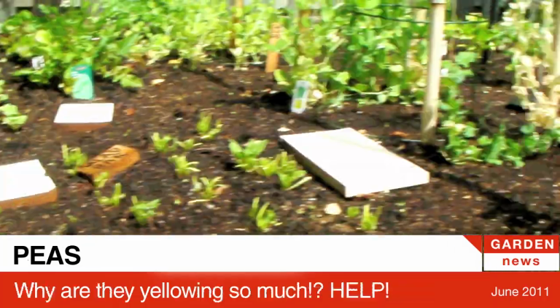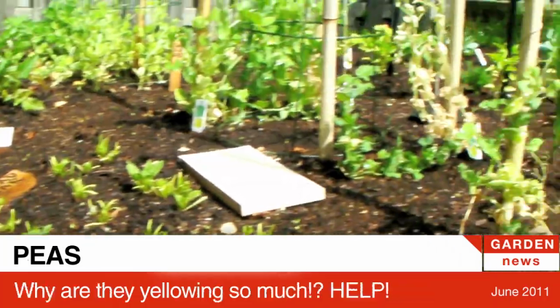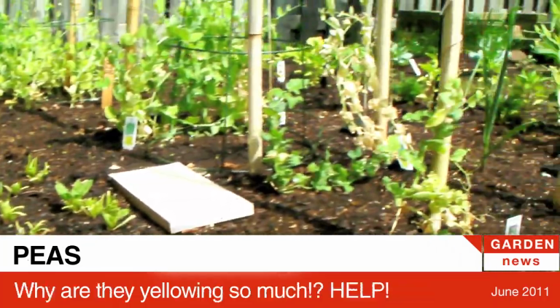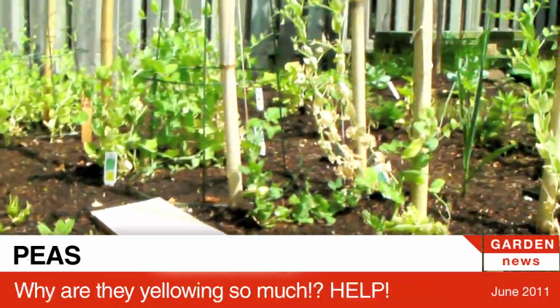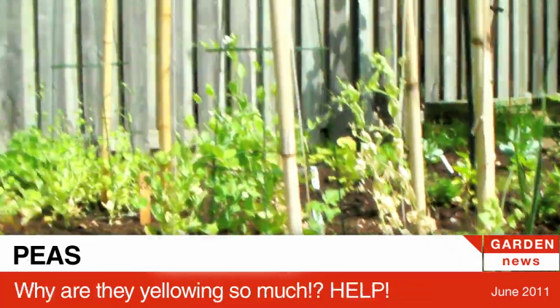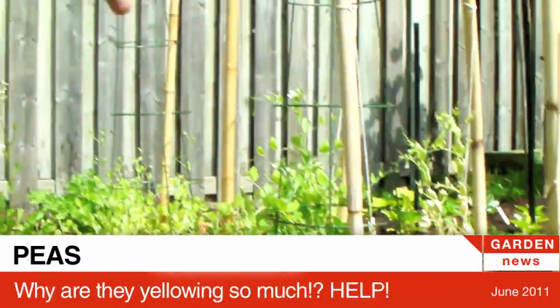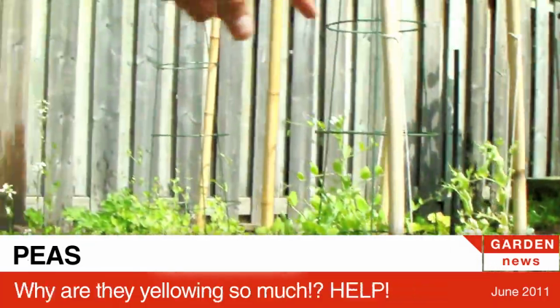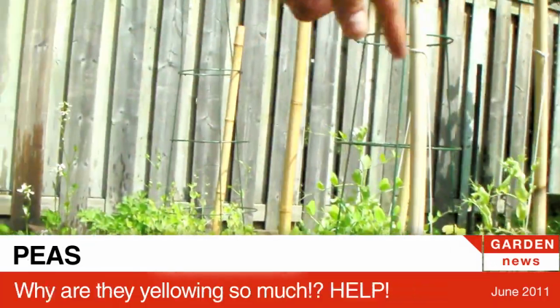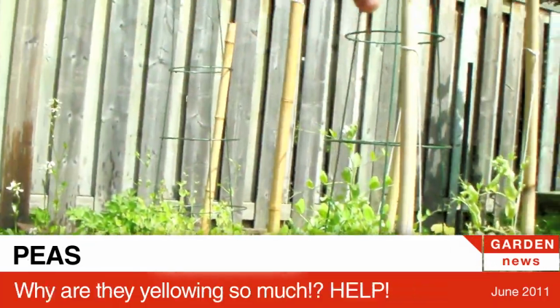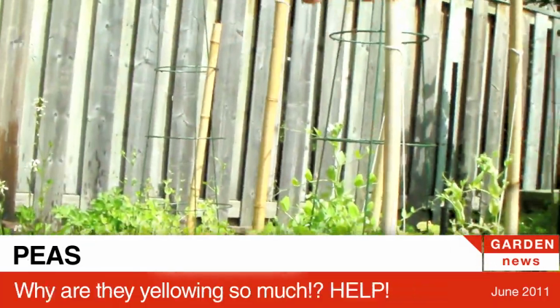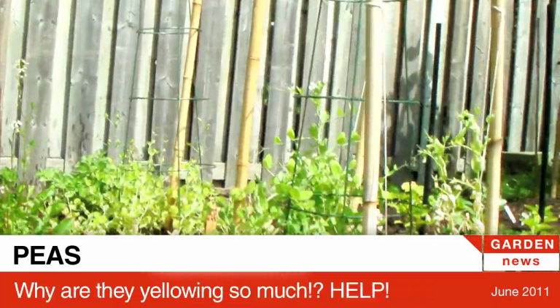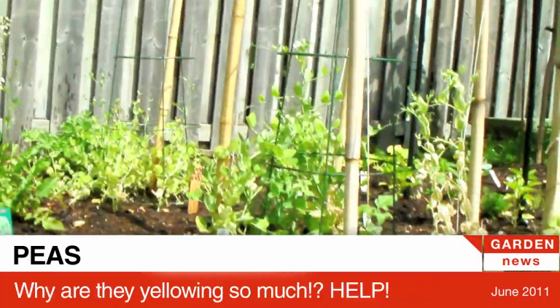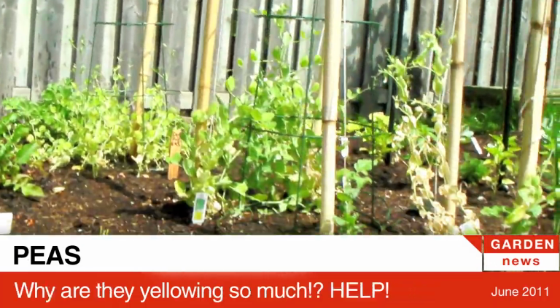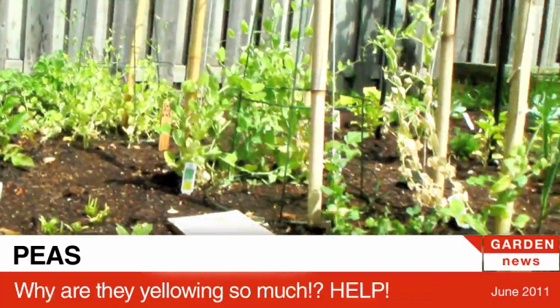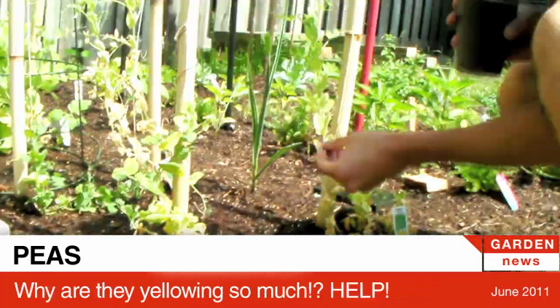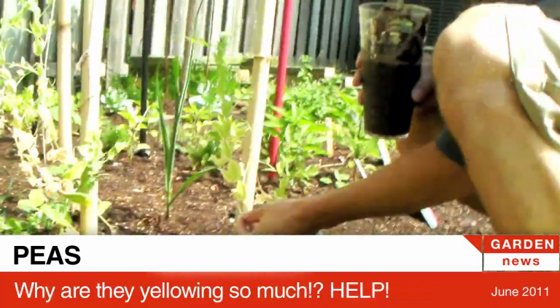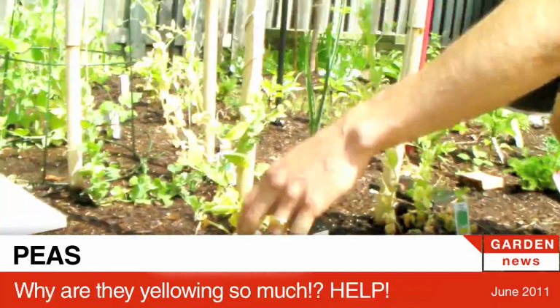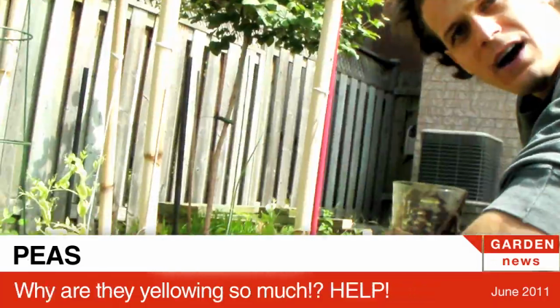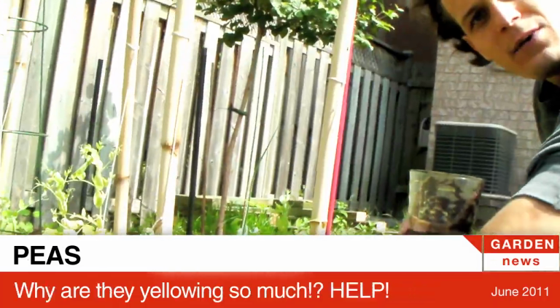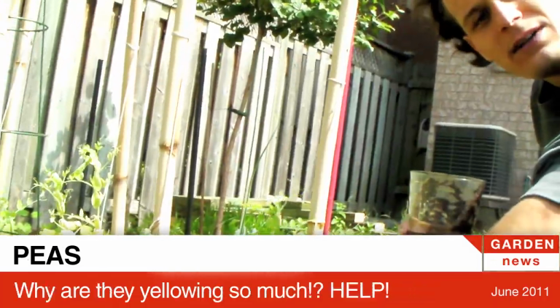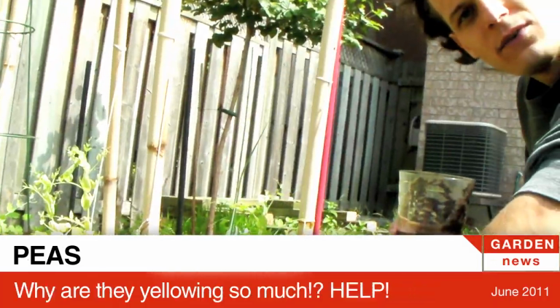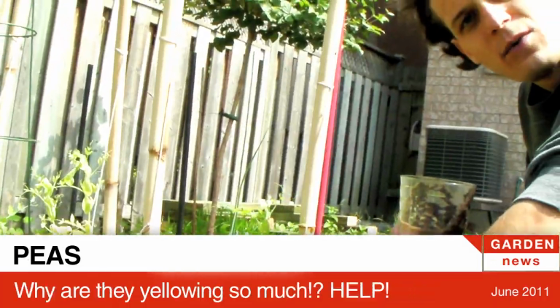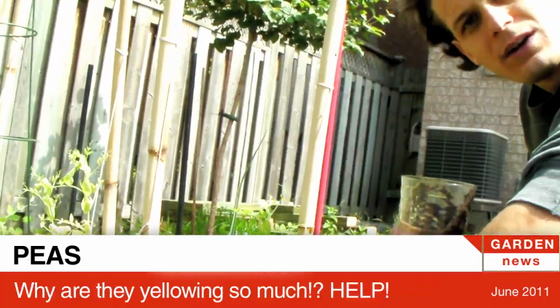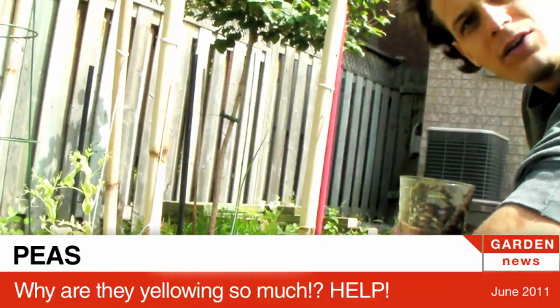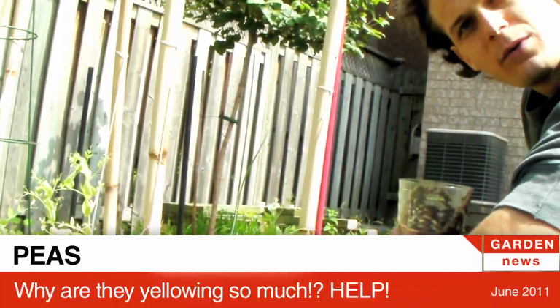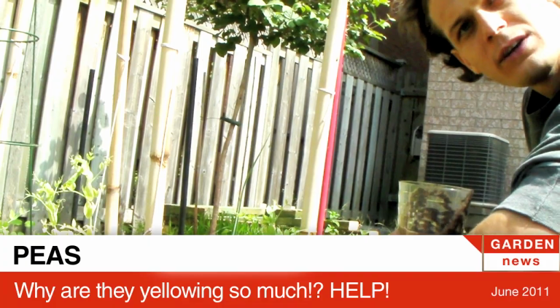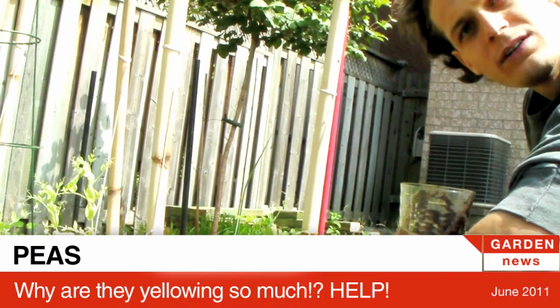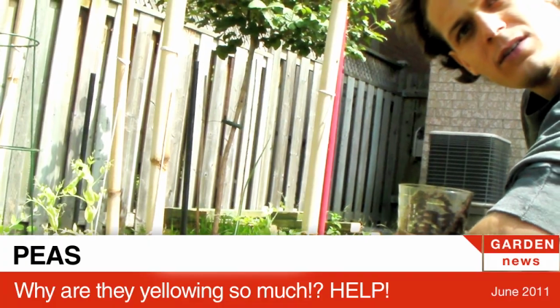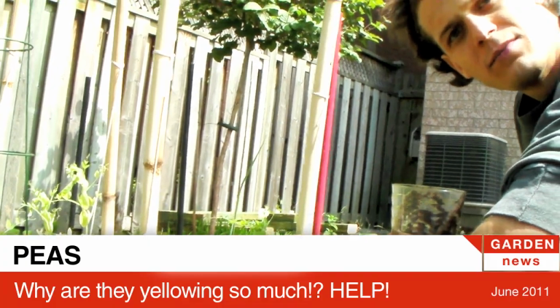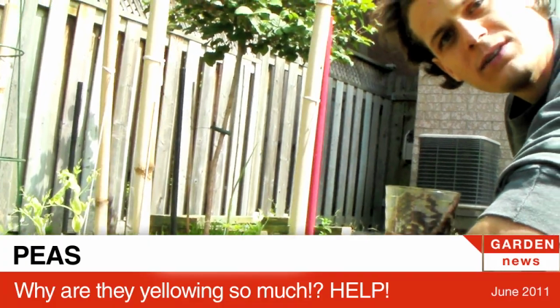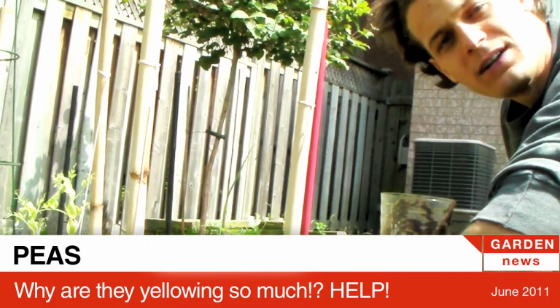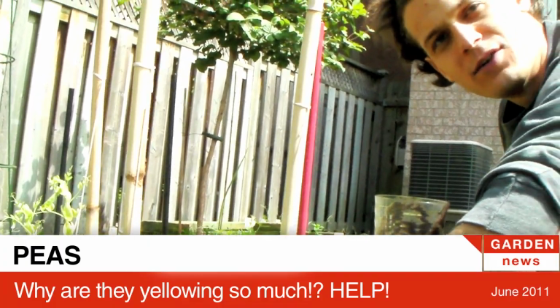Look at the poor peas. Anyway, if you know what to do about this, please let us know.